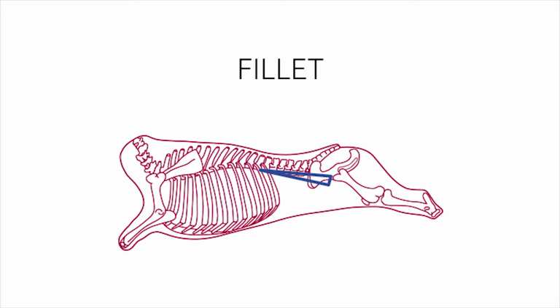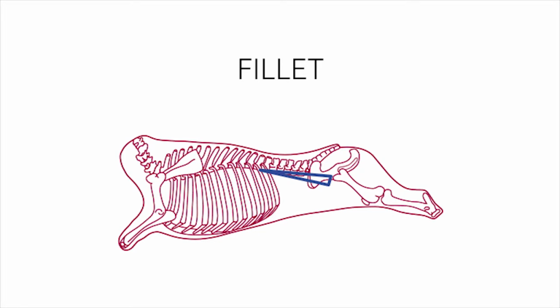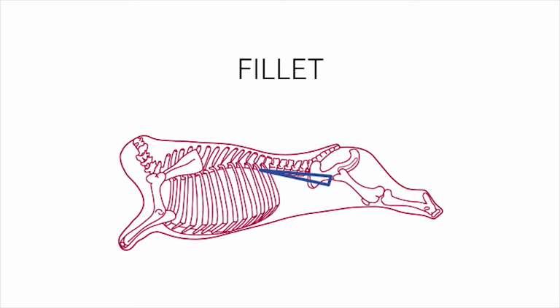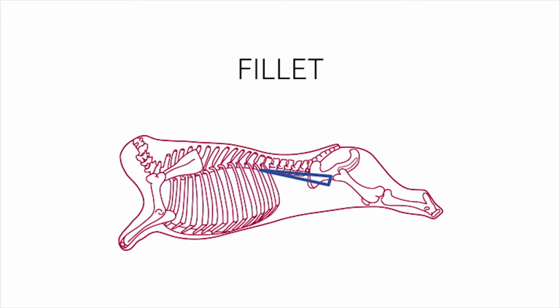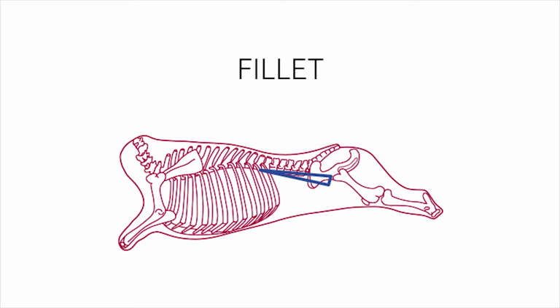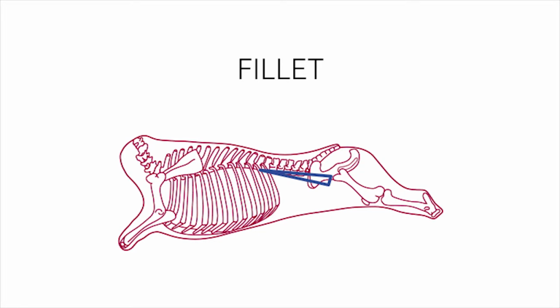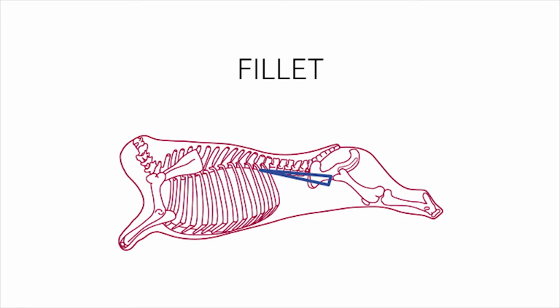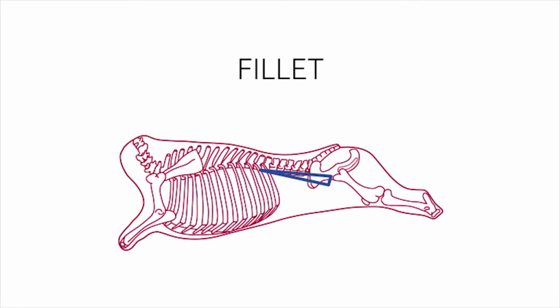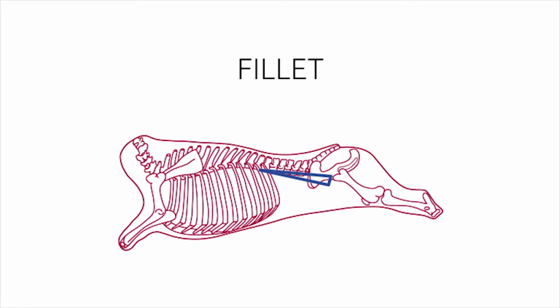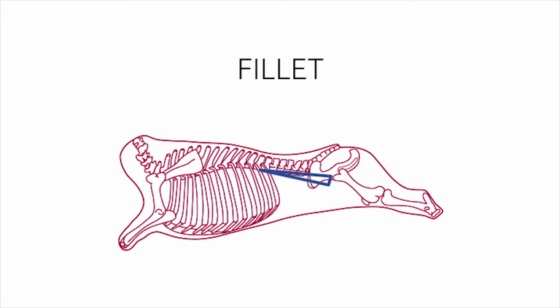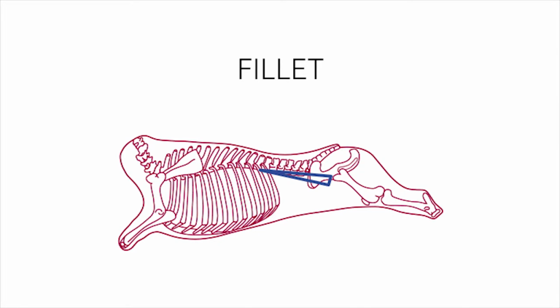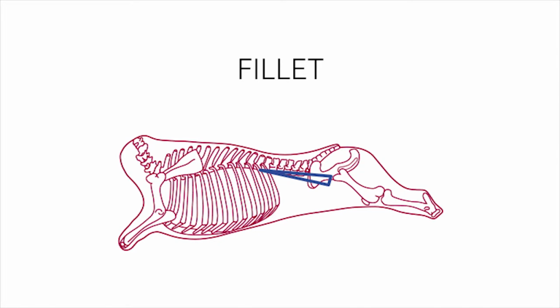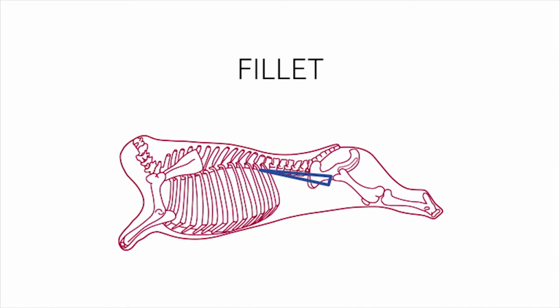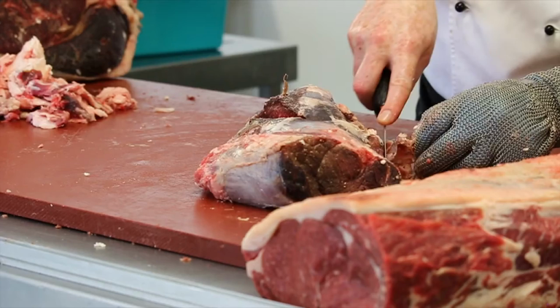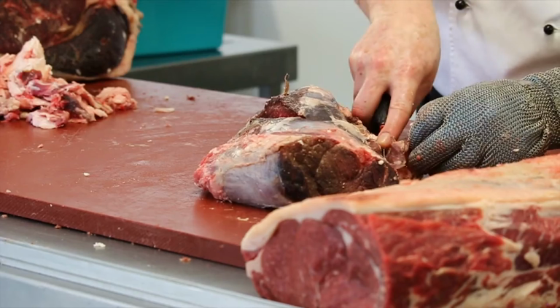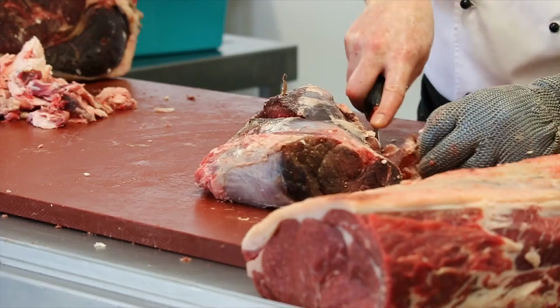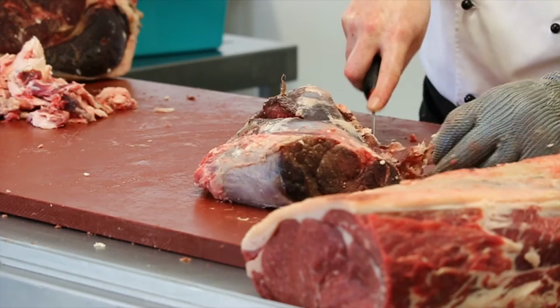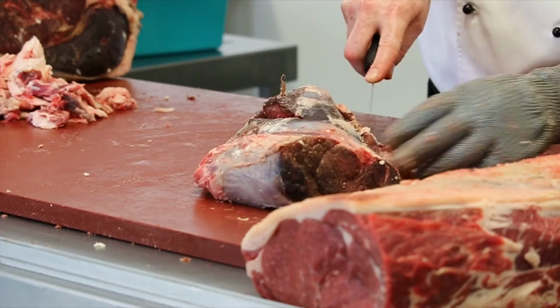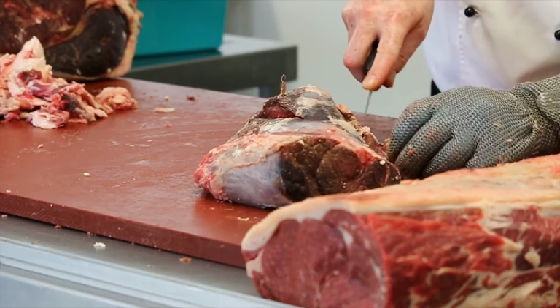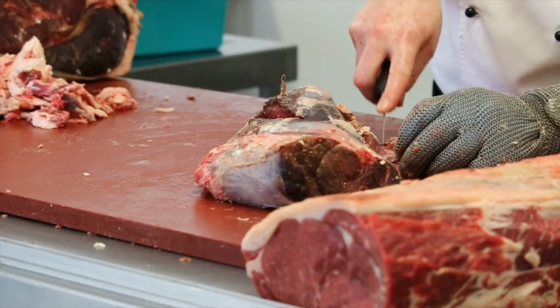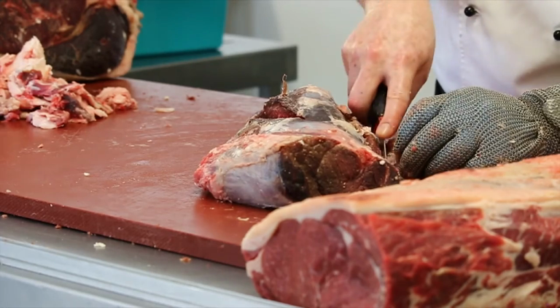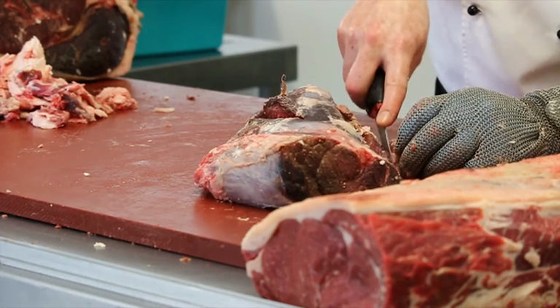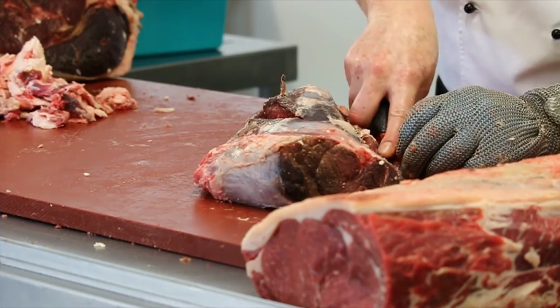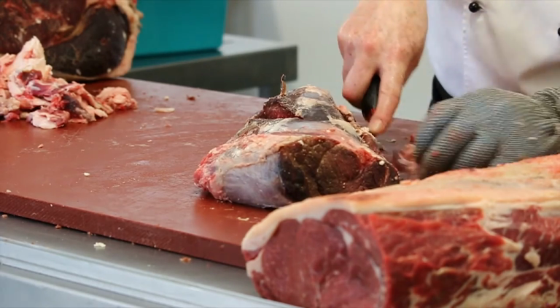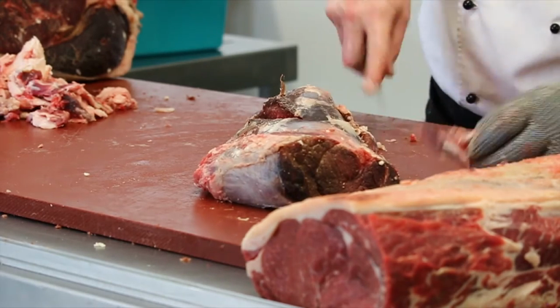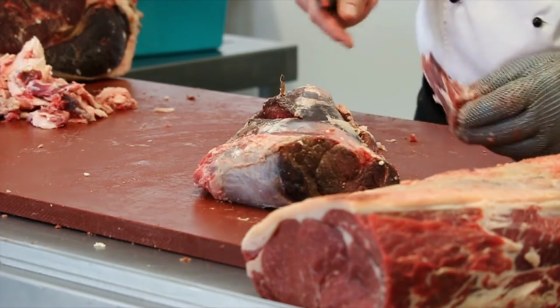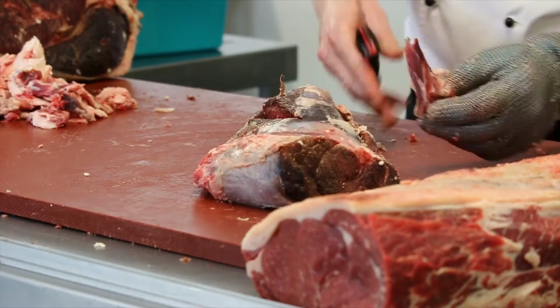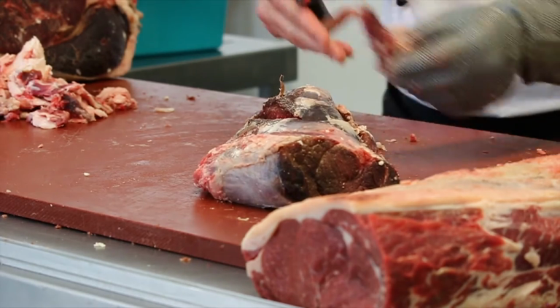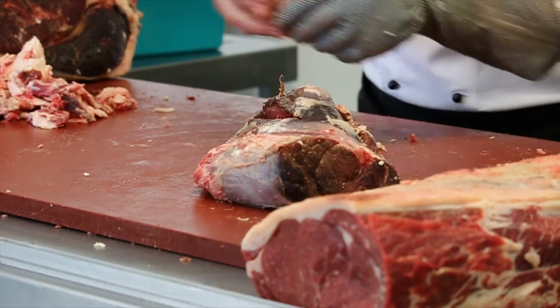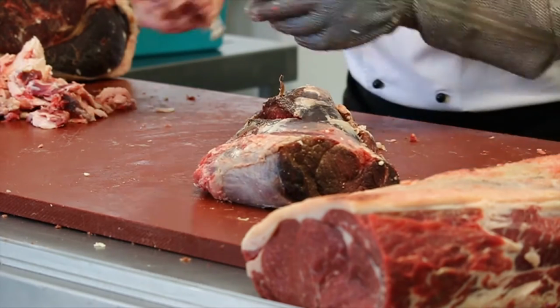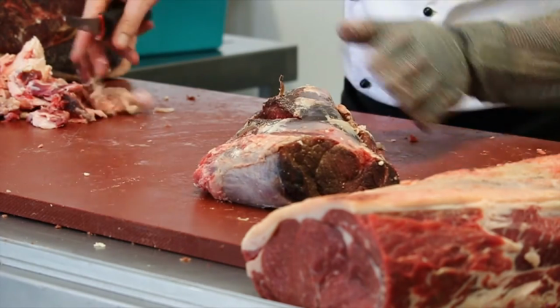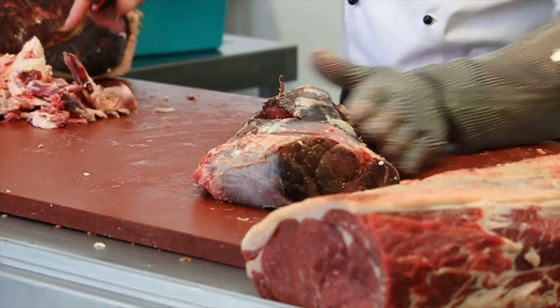Fillet. The fillet was trimmed with the chain off, but was otherwise cut as a standard fillet.